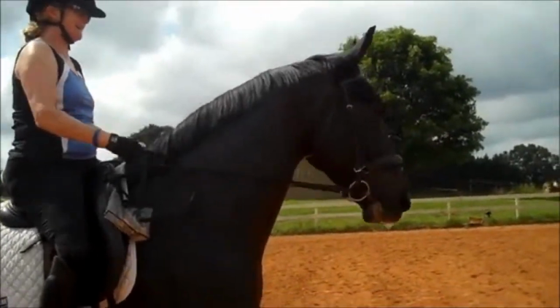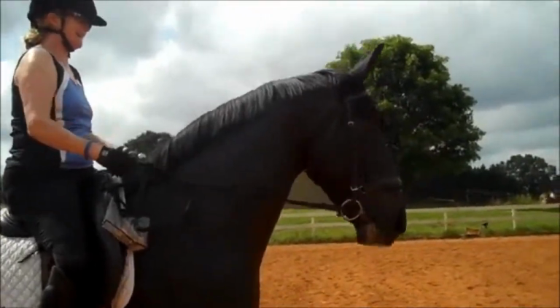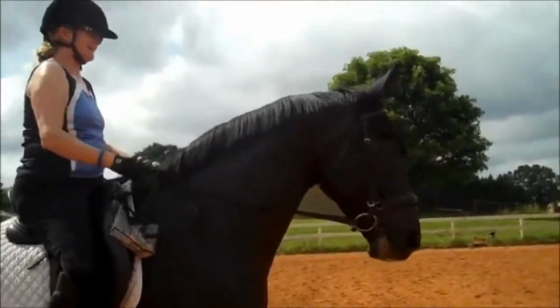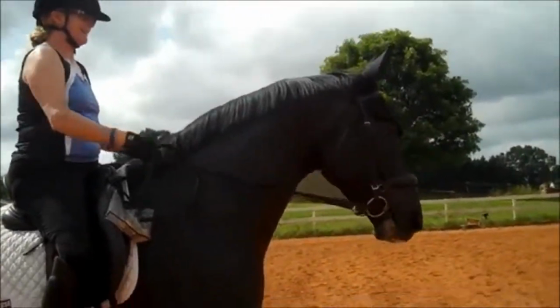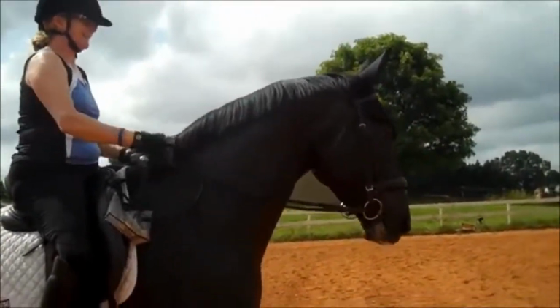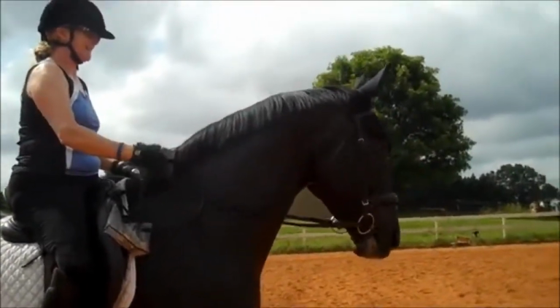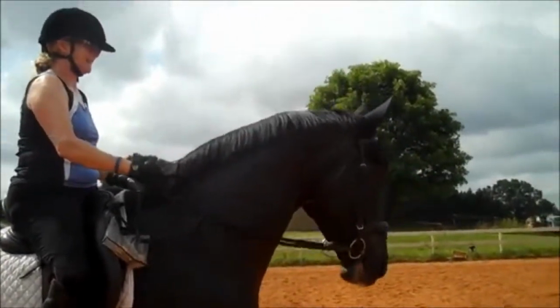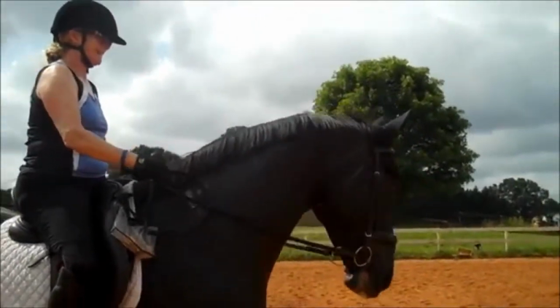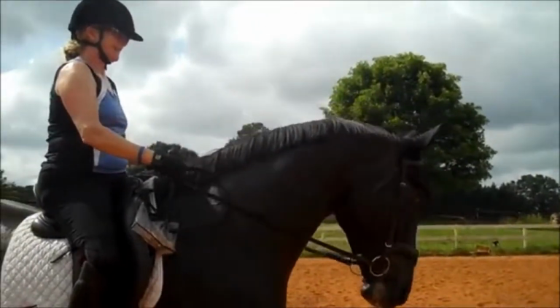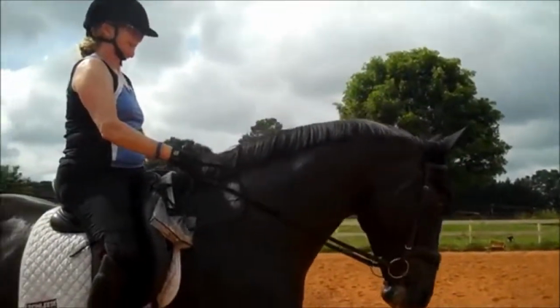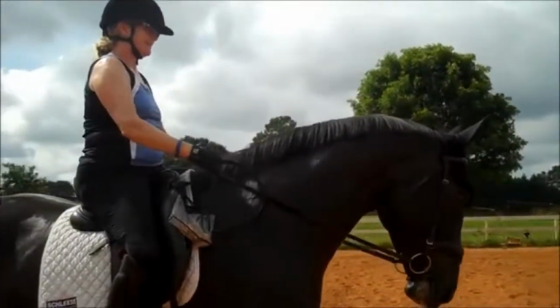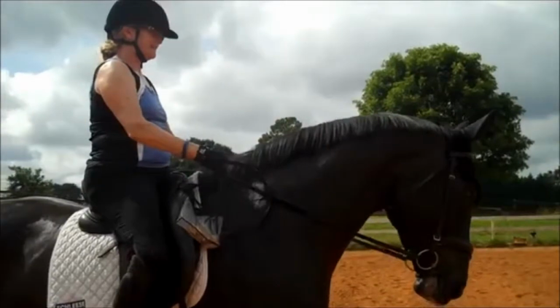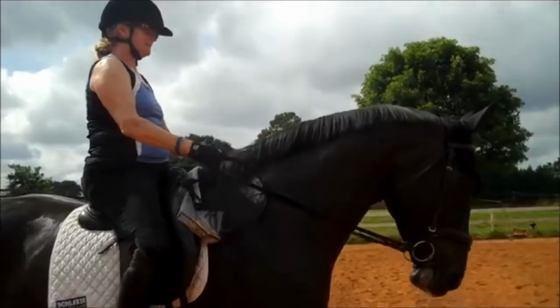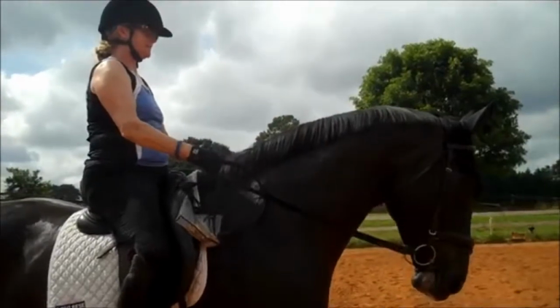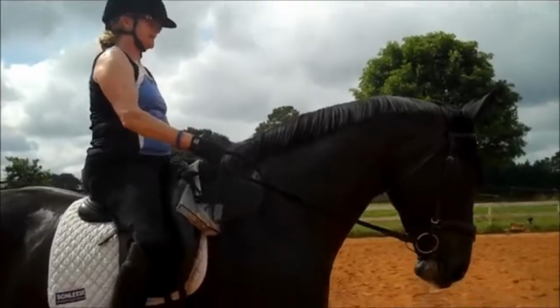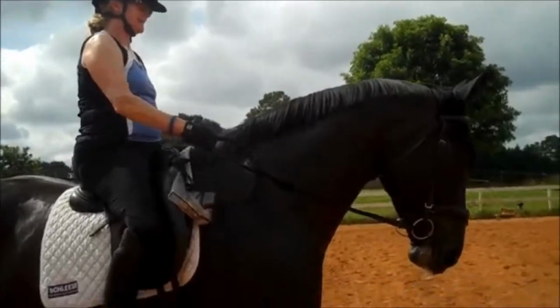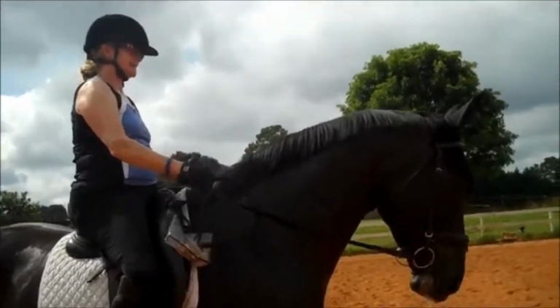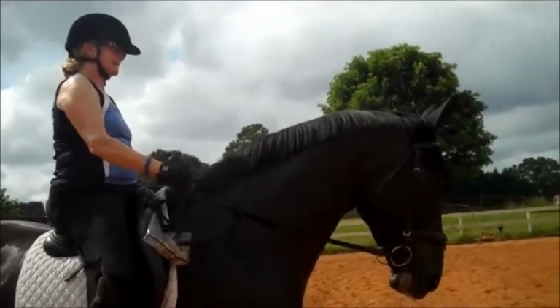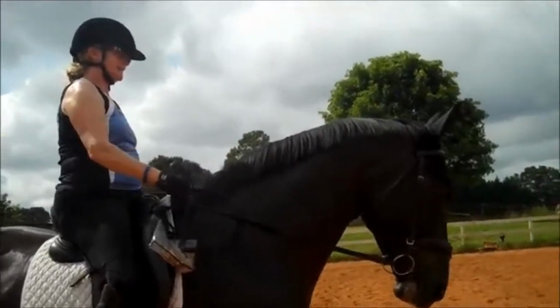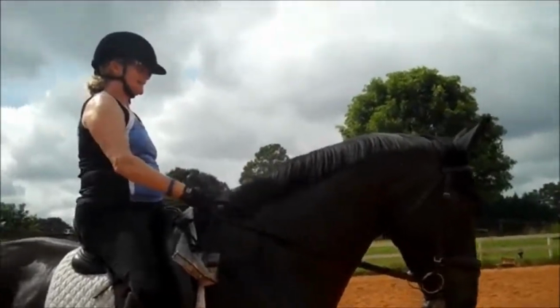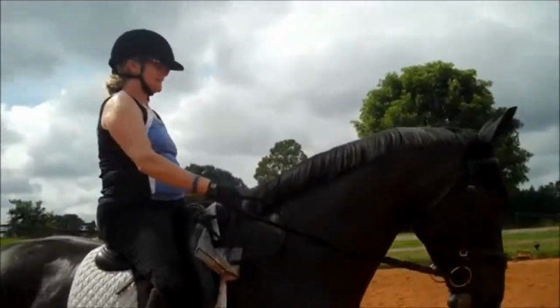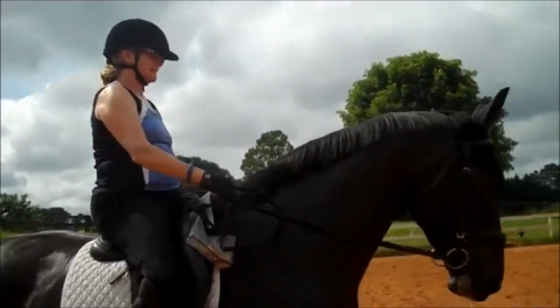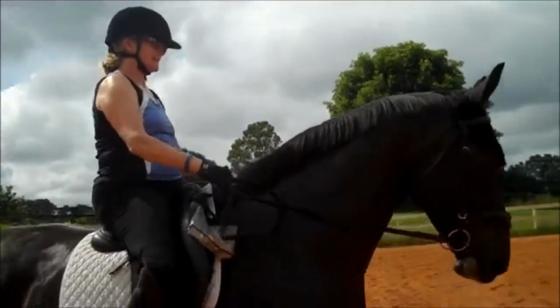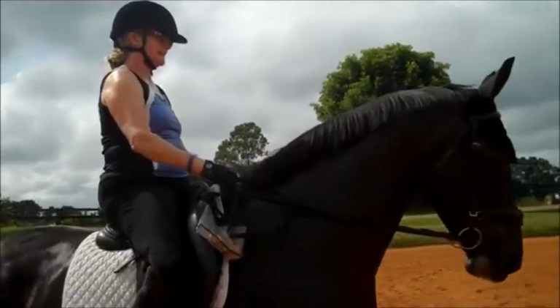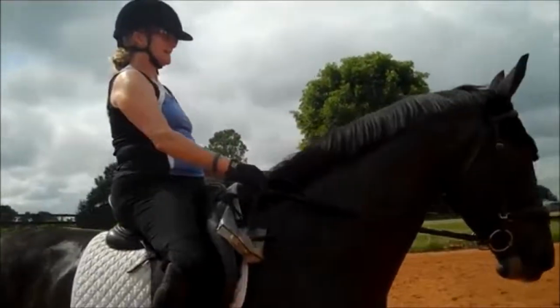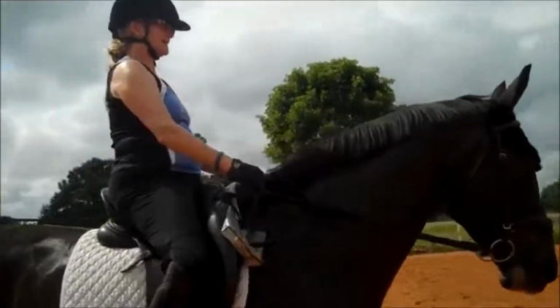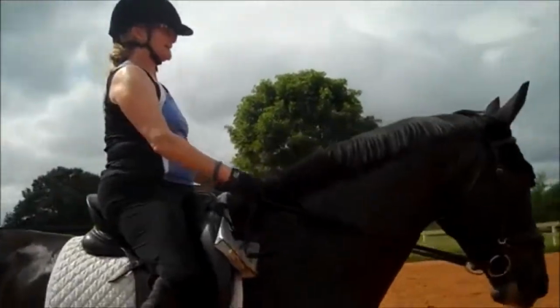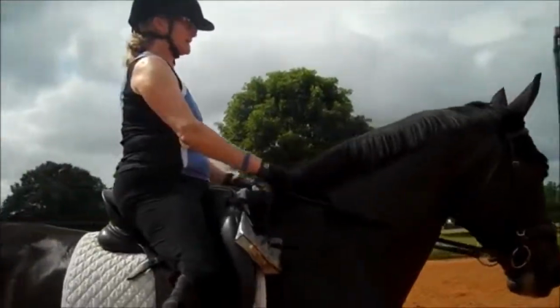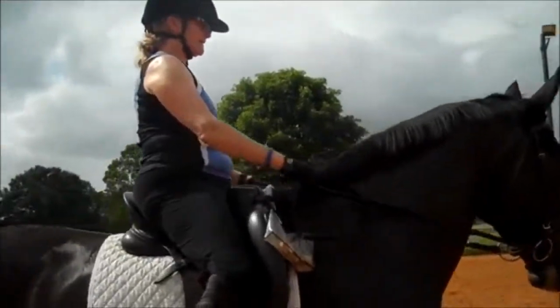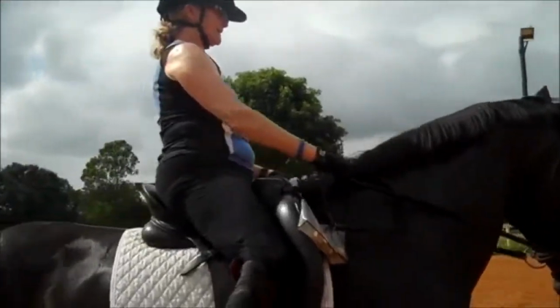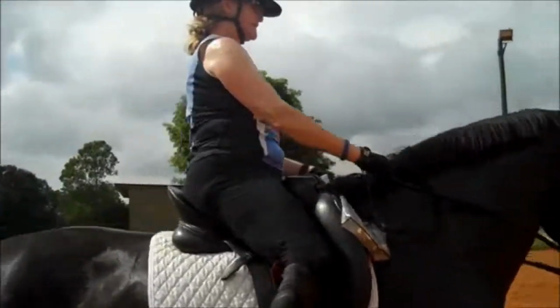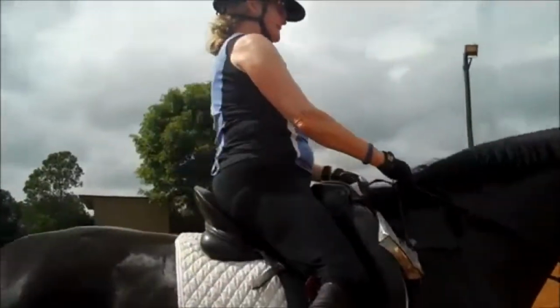Now we're going to try this at the walk. Take your time and let's go for a walk. Very good.